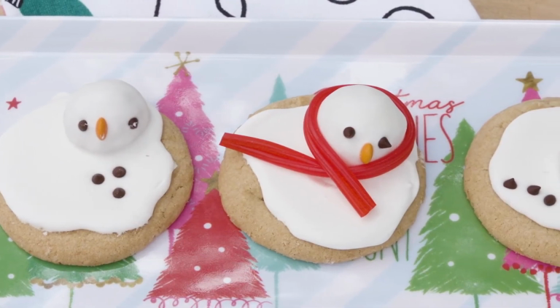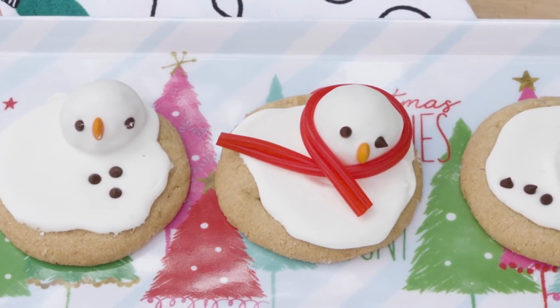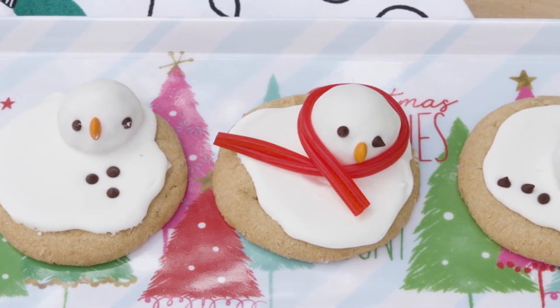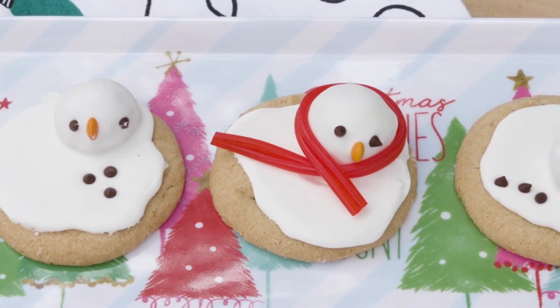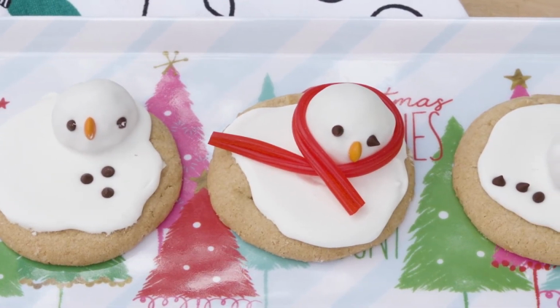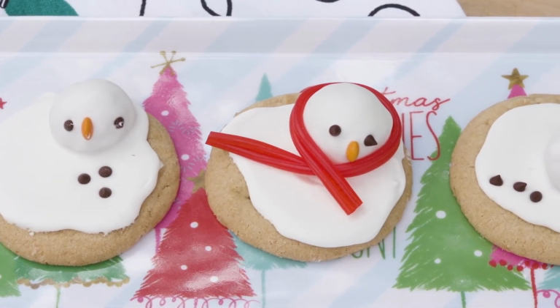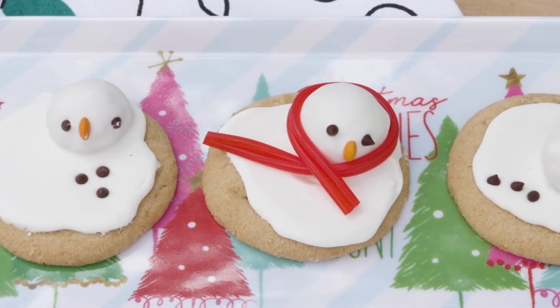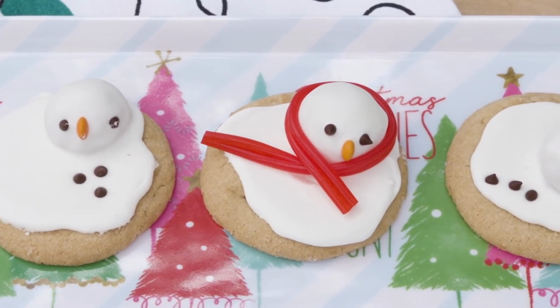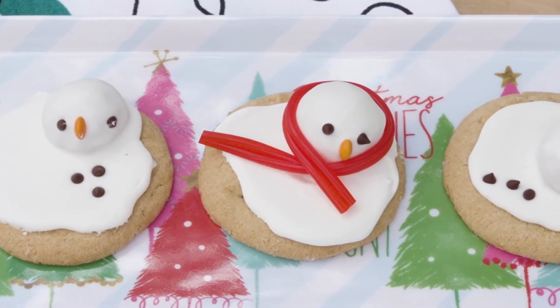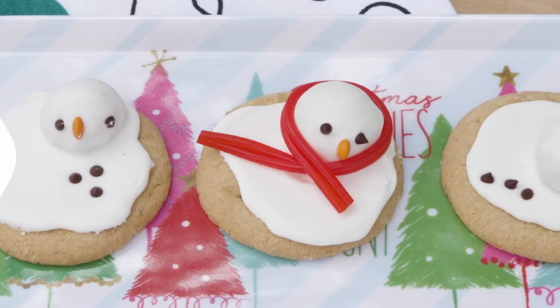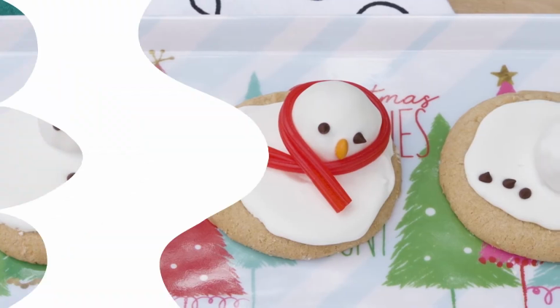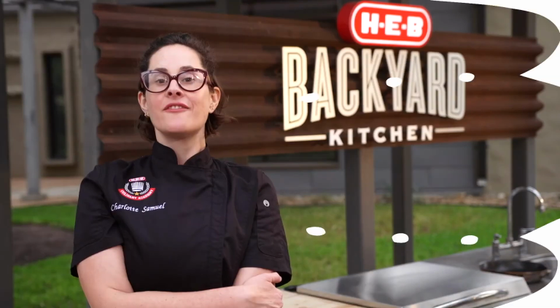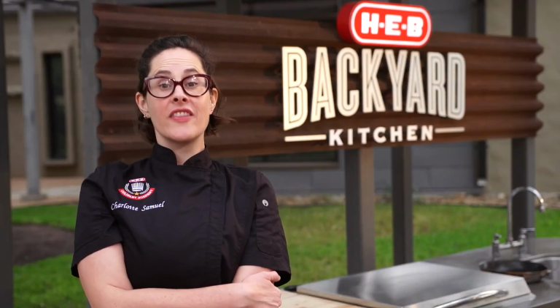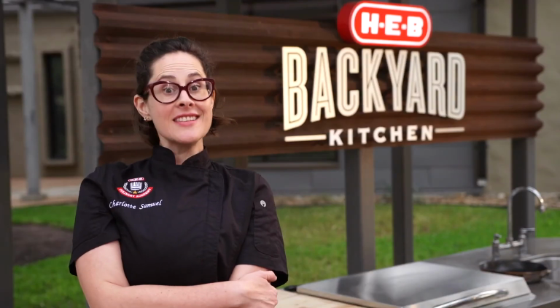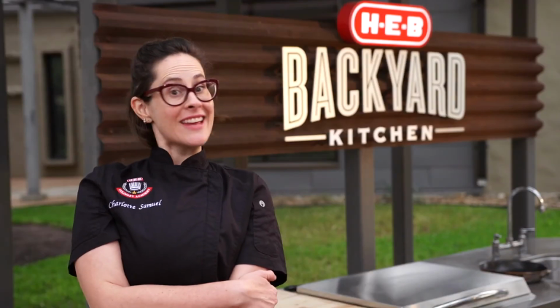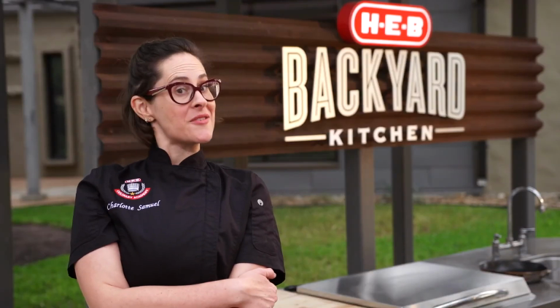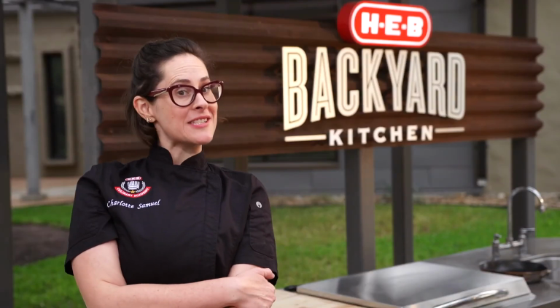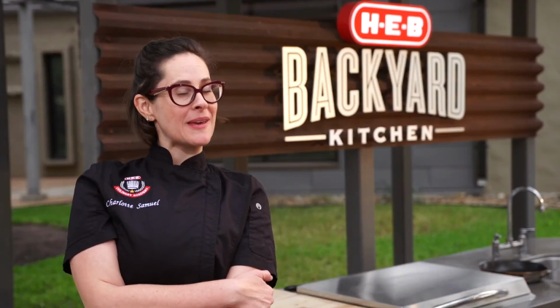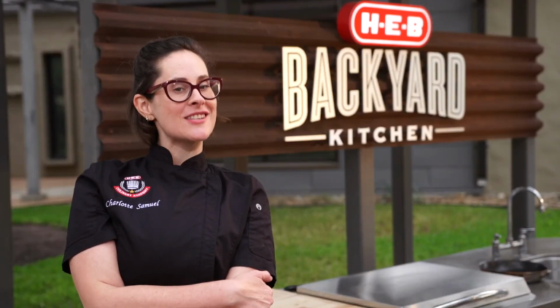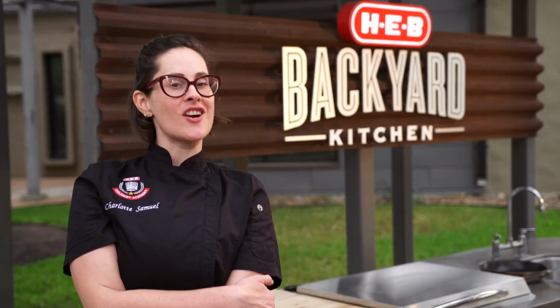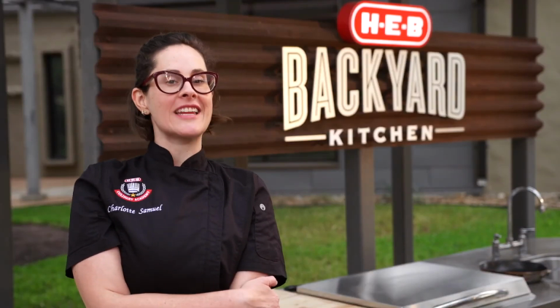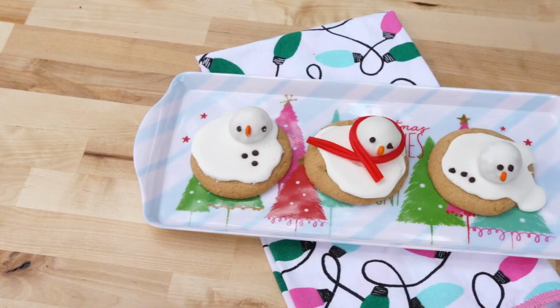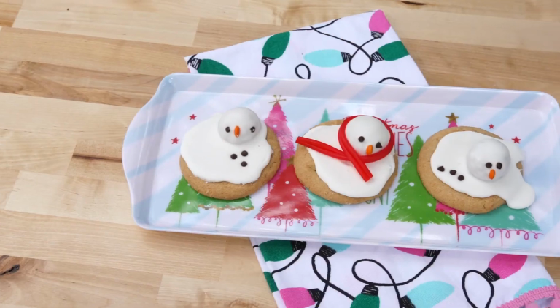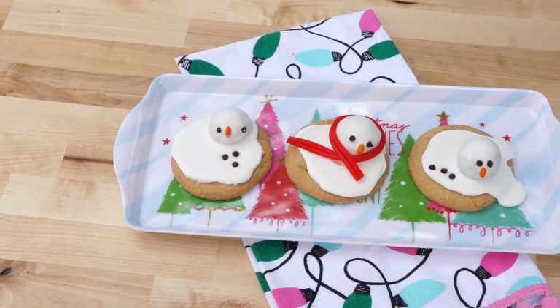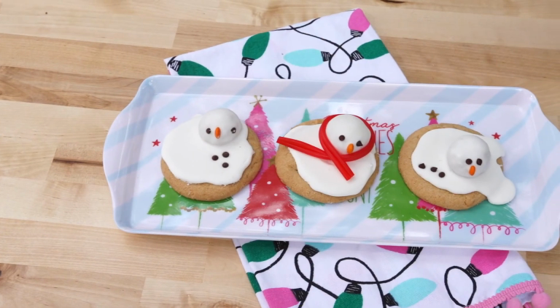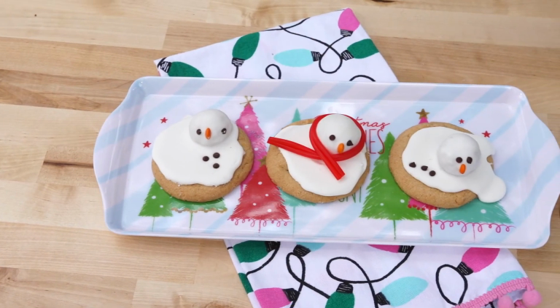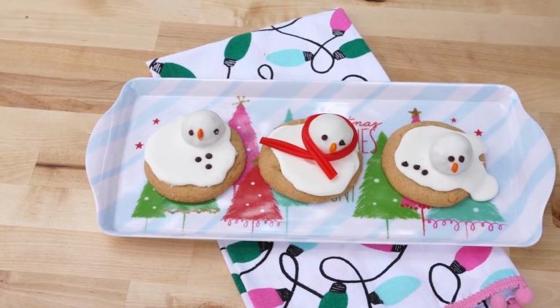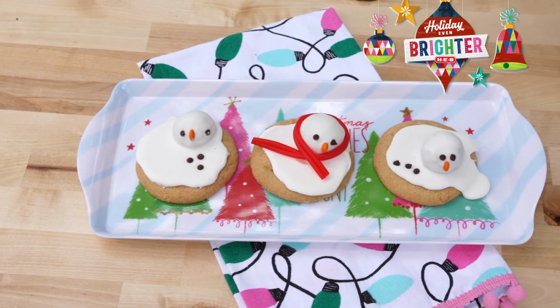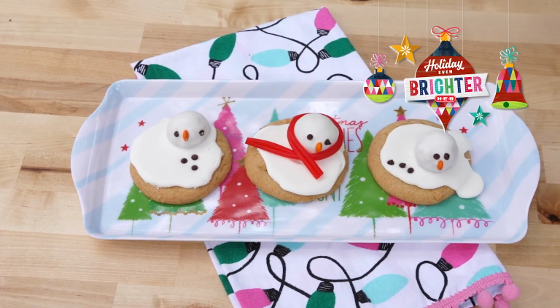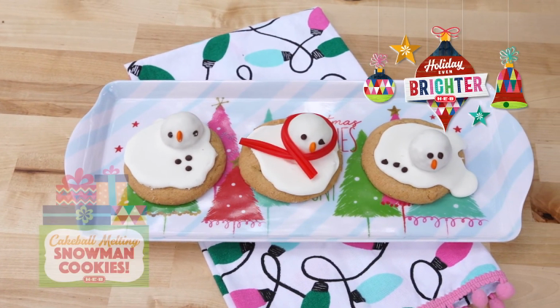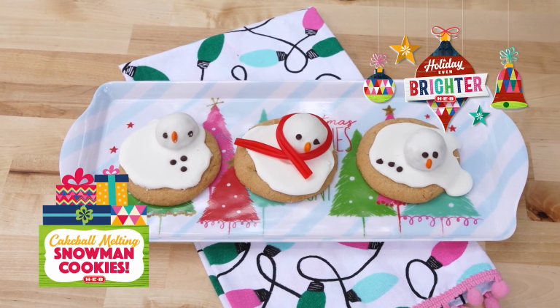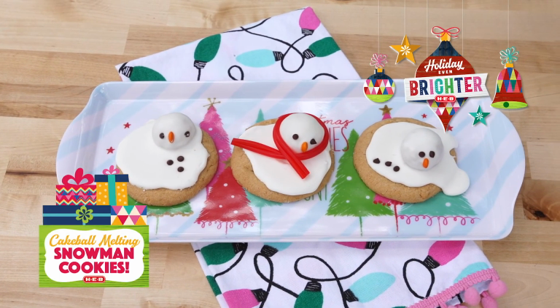So cute! For this and other recipes, log on to ksad.com slash HEV.